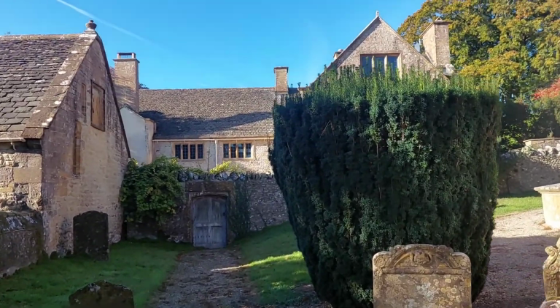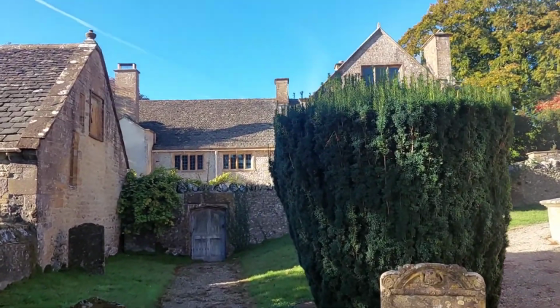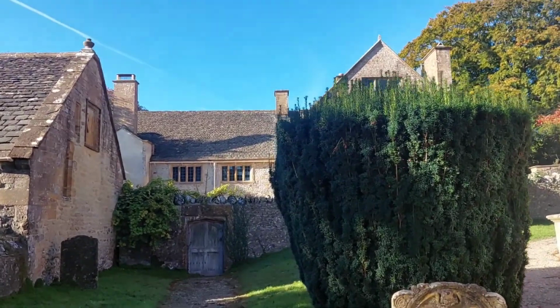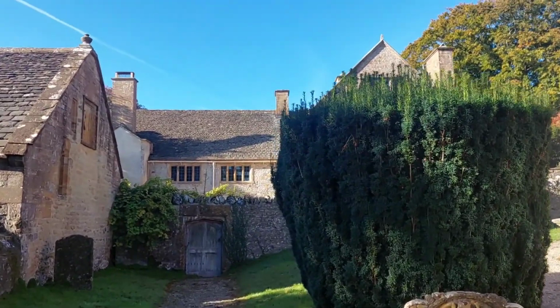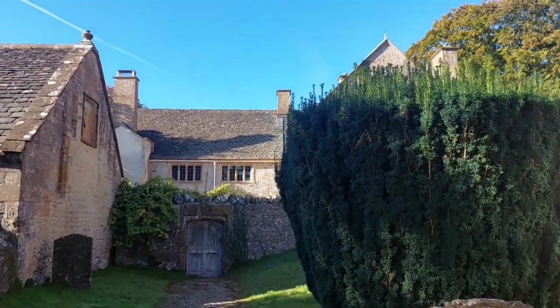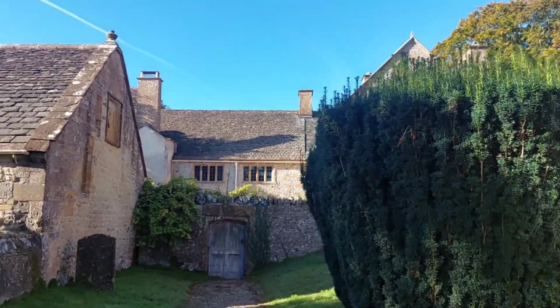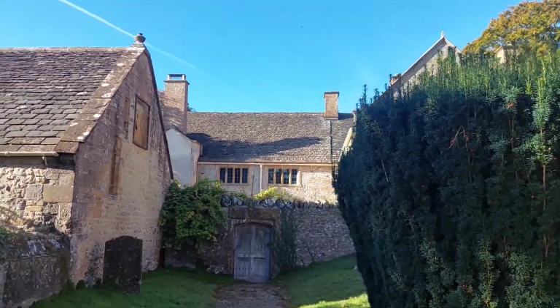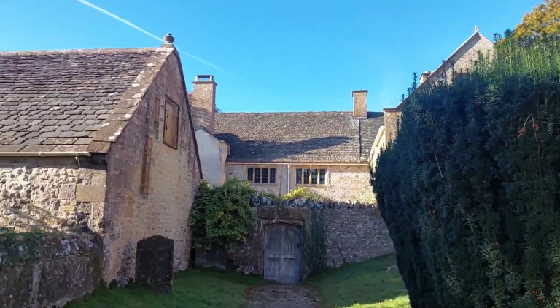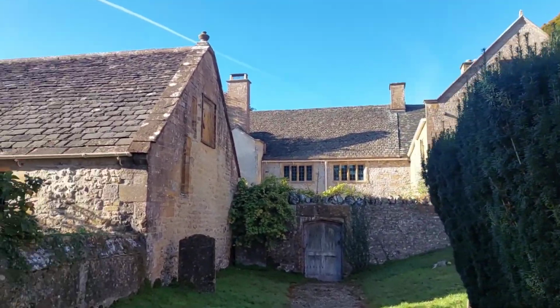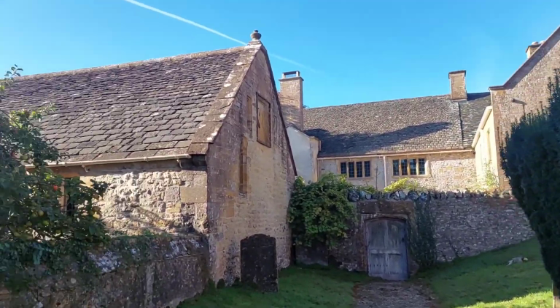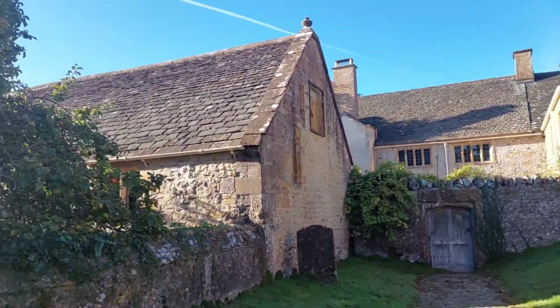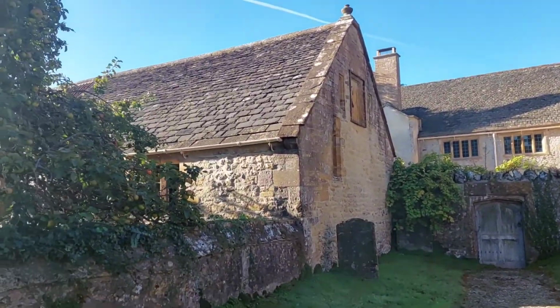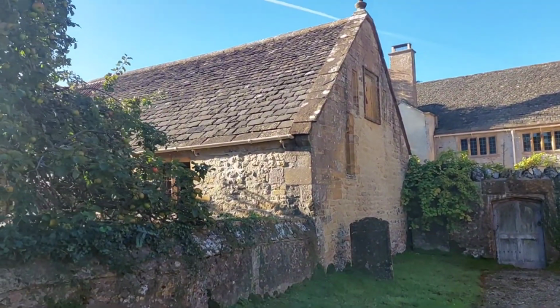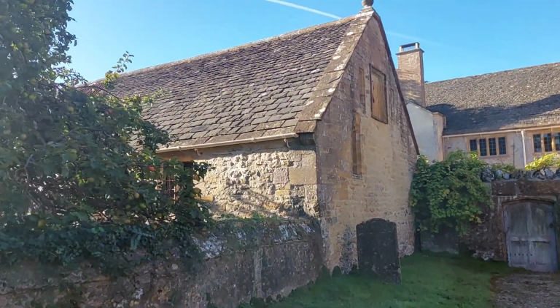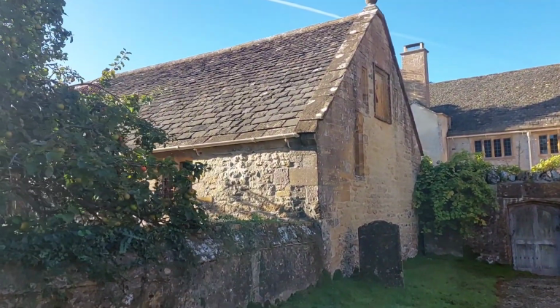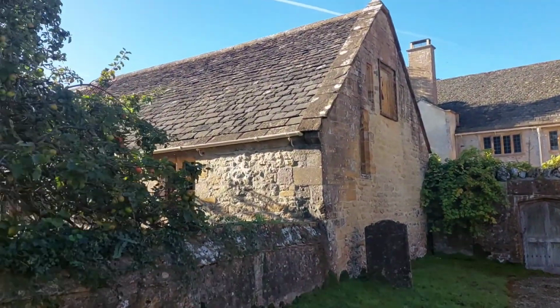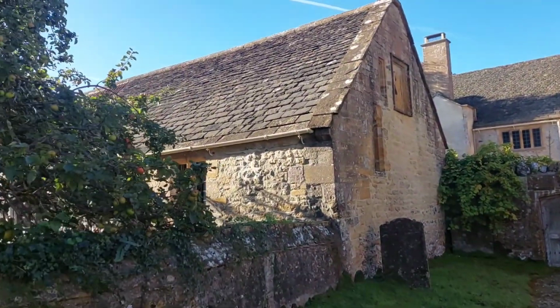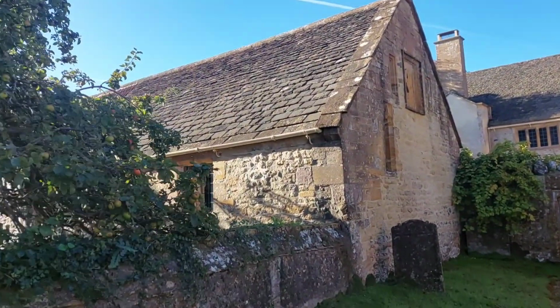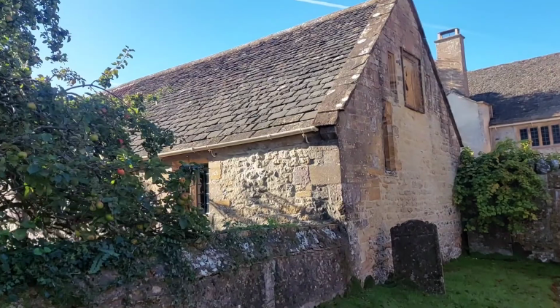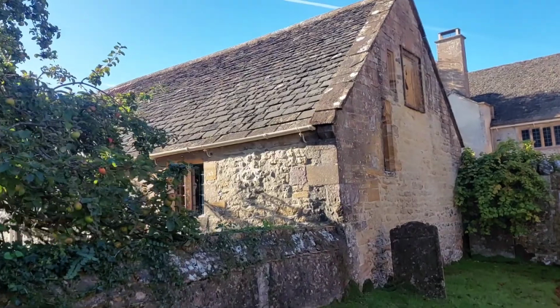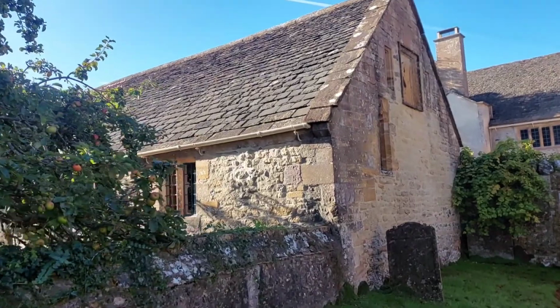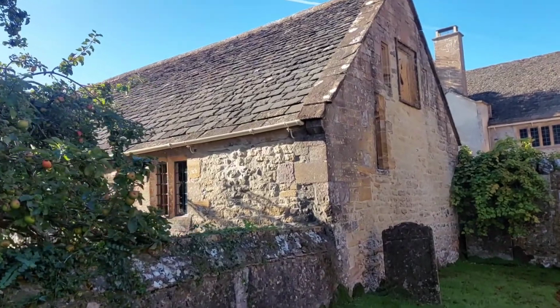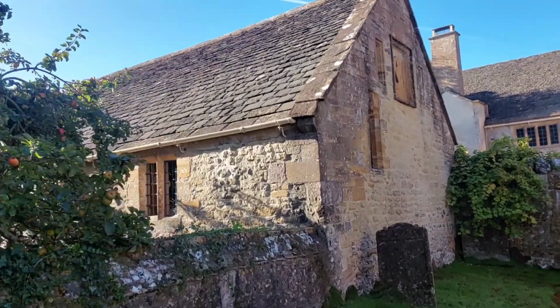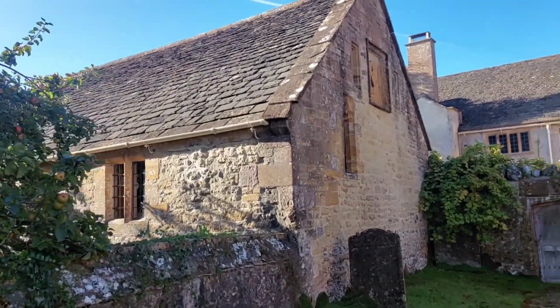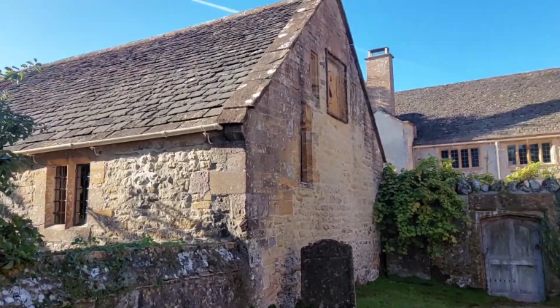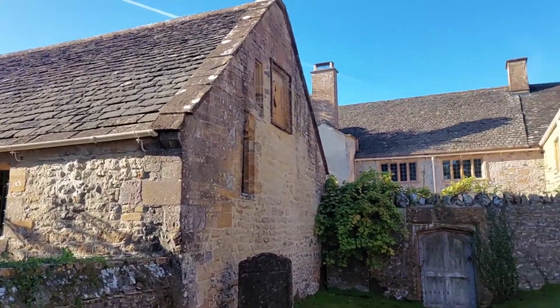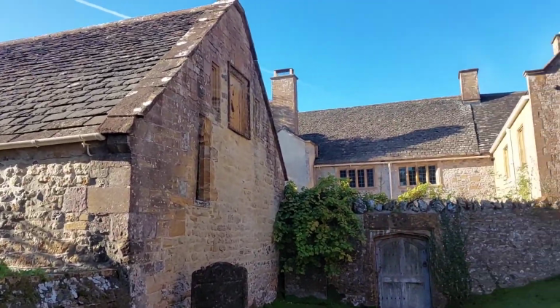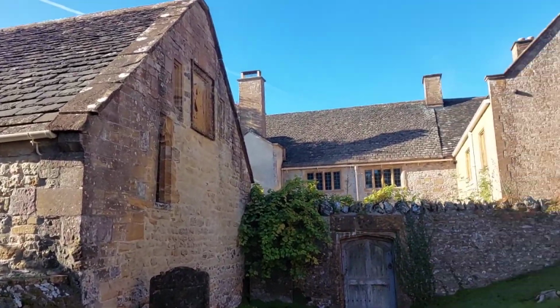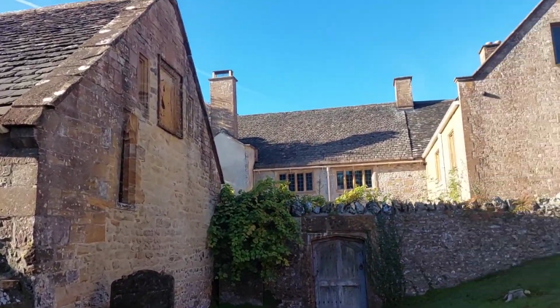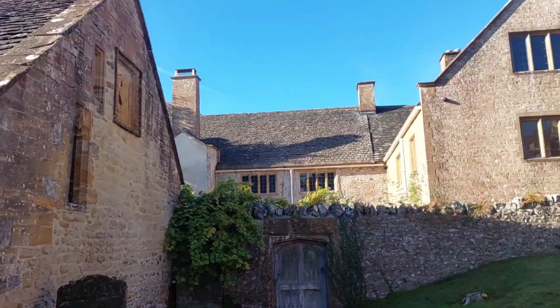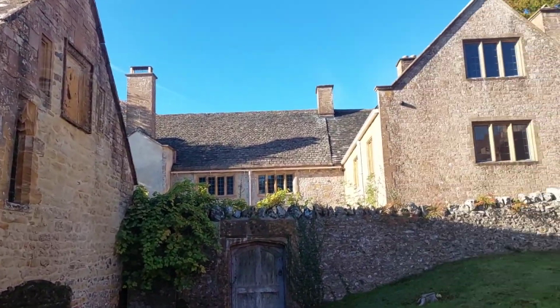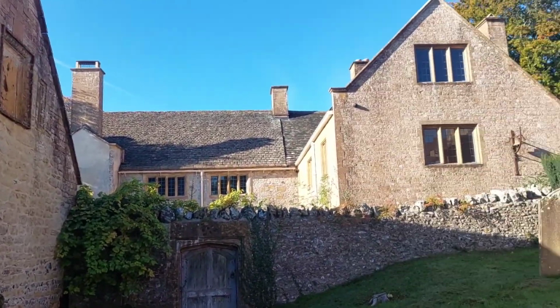Obviously some members of the Vincent family stayed in this area — I think they've built up a bit of an empire around the Yeovil area, from what I've heard.